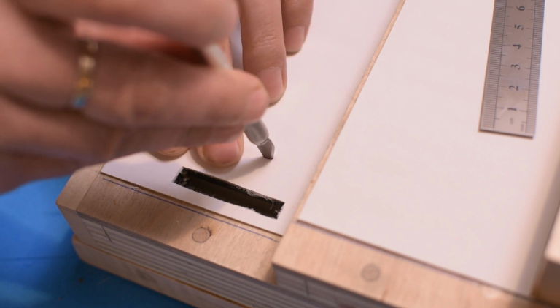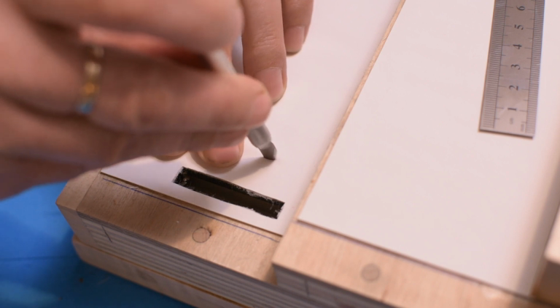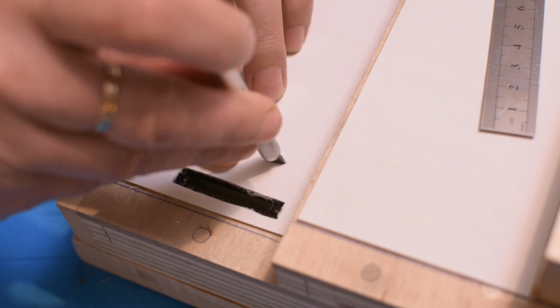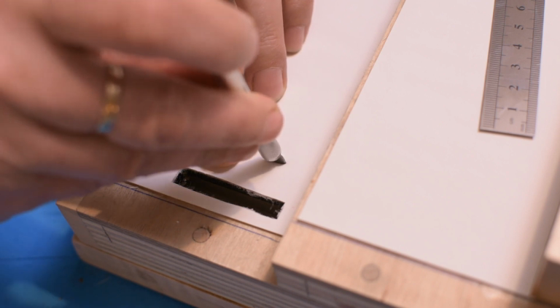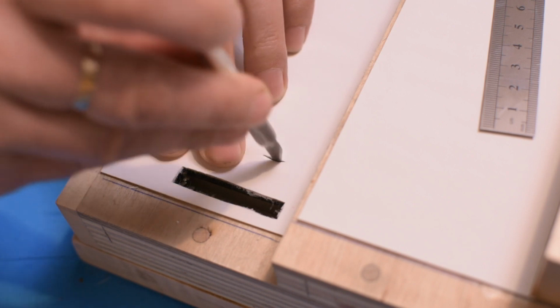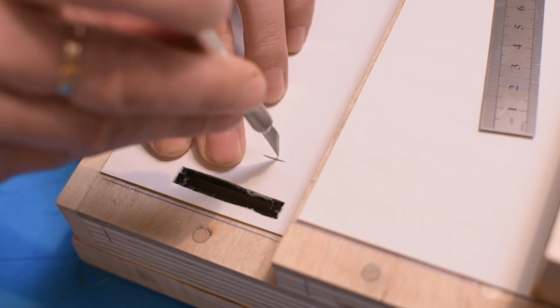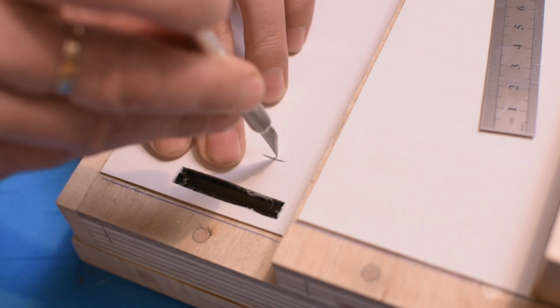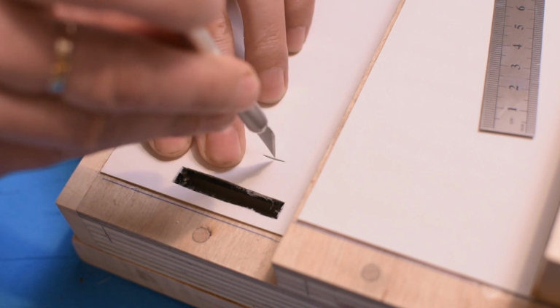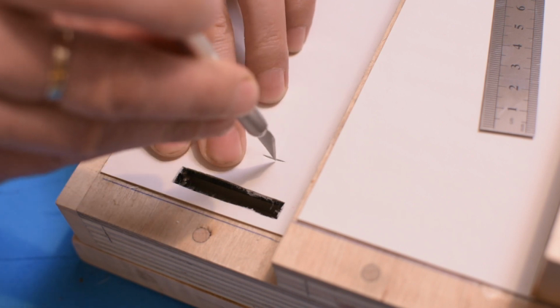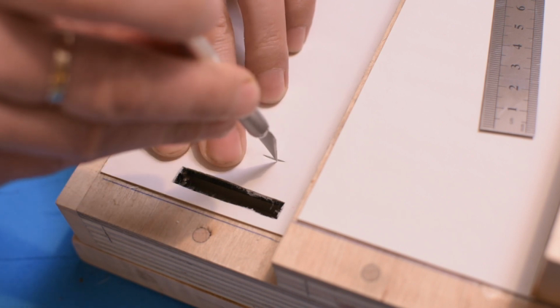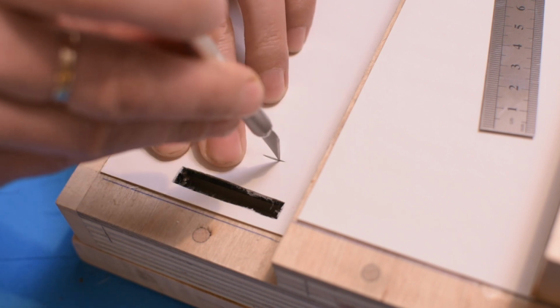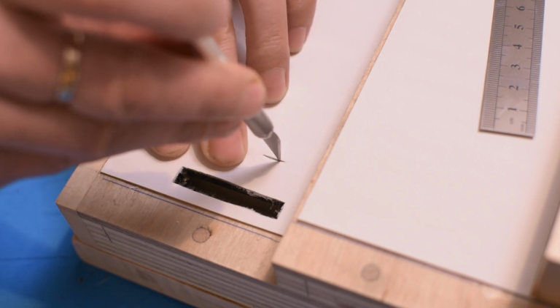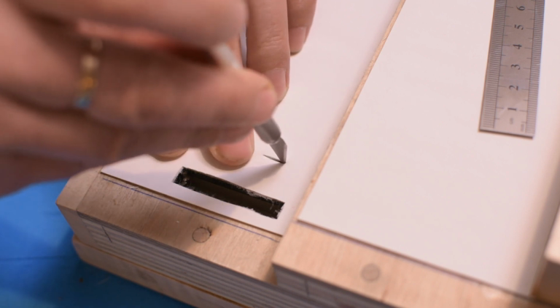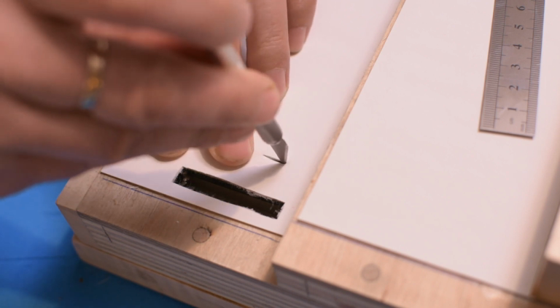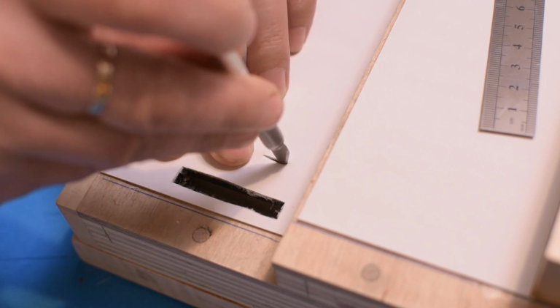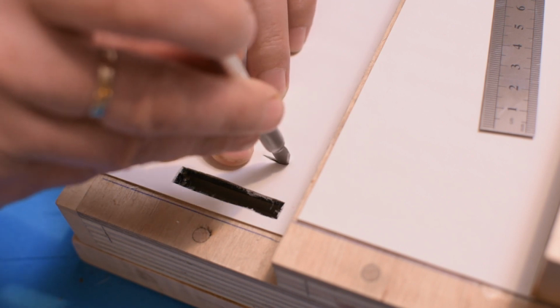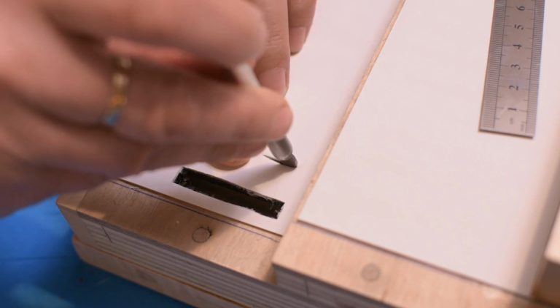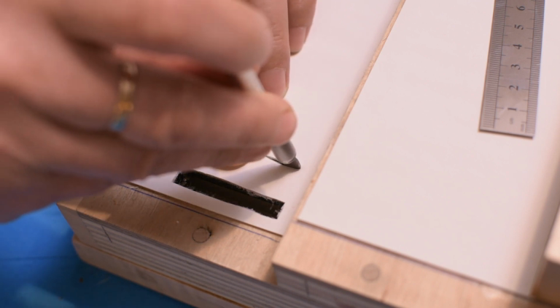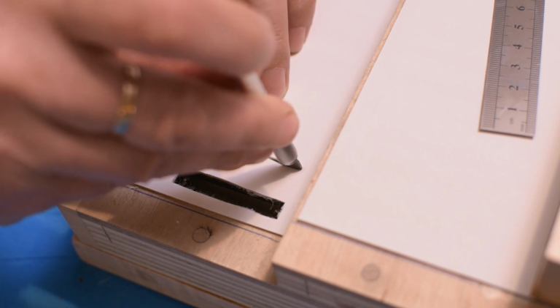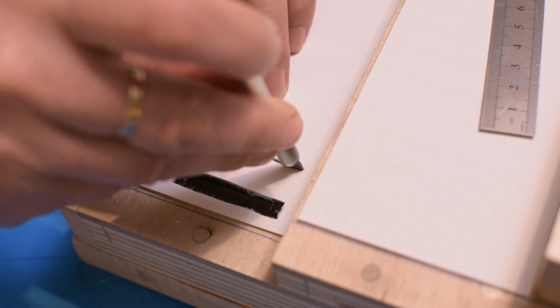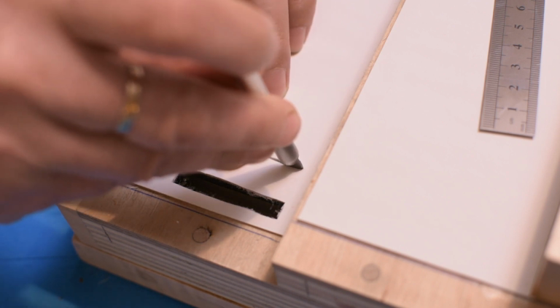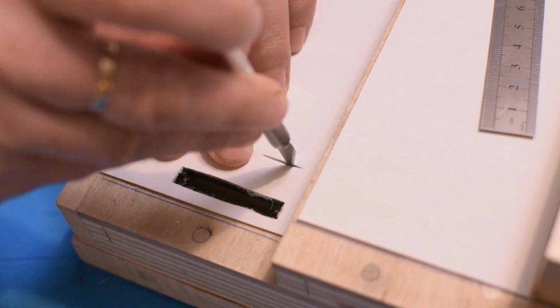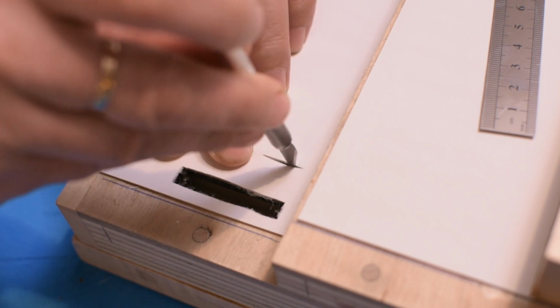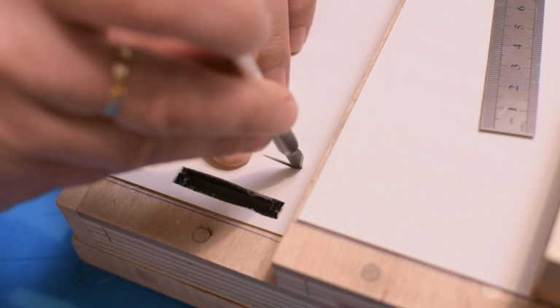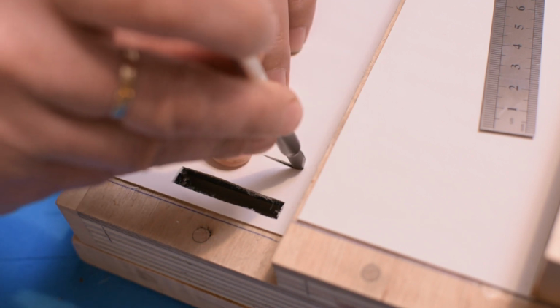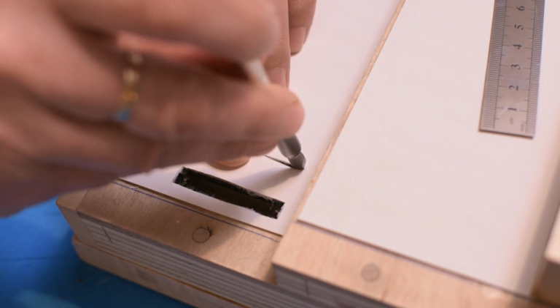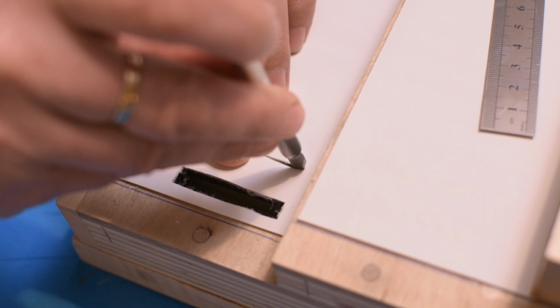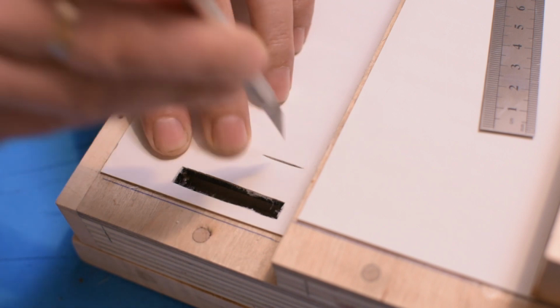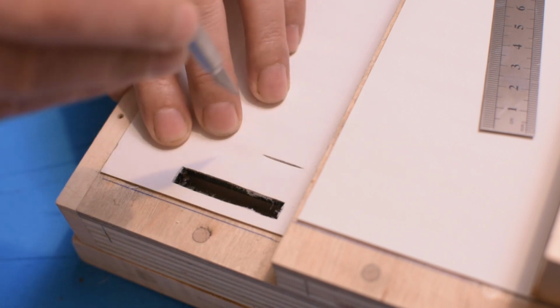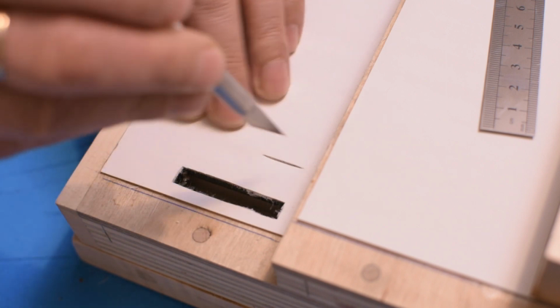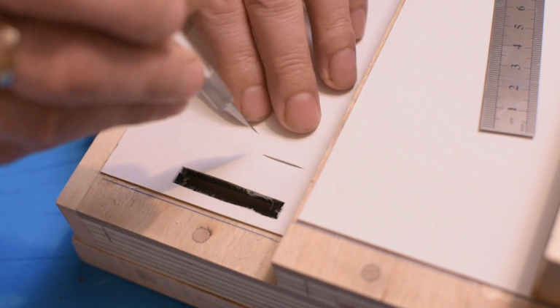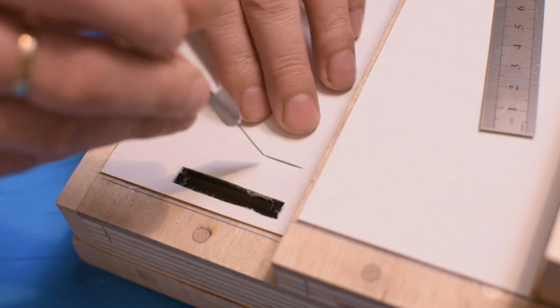Now, a good job of patience — armed with a scalpel, I open all the channels.